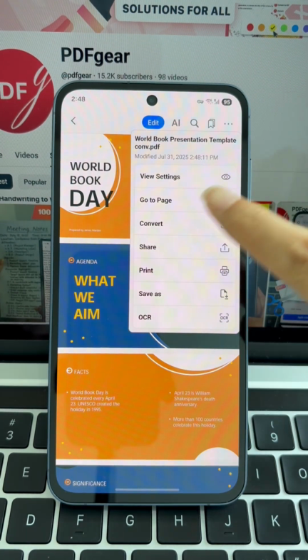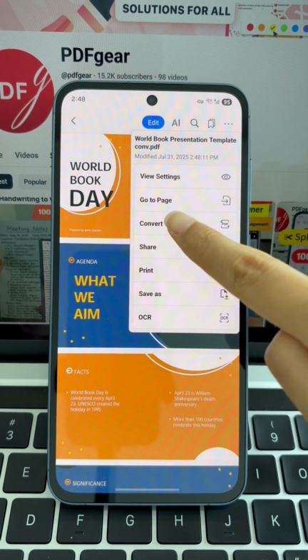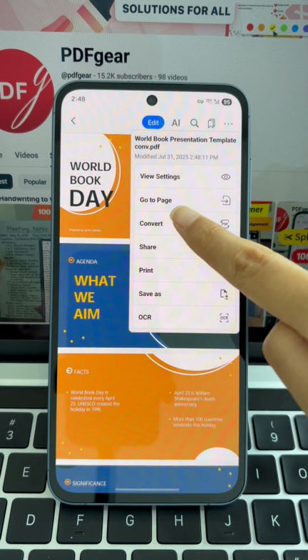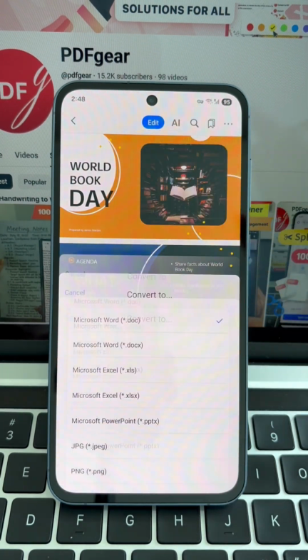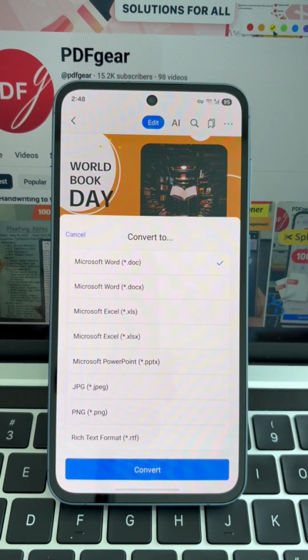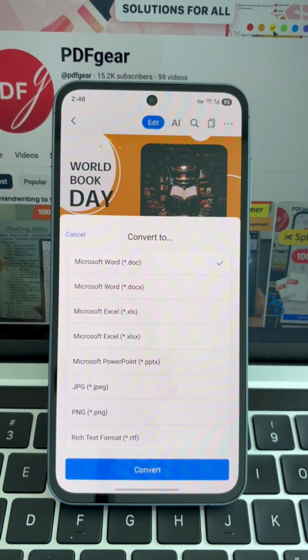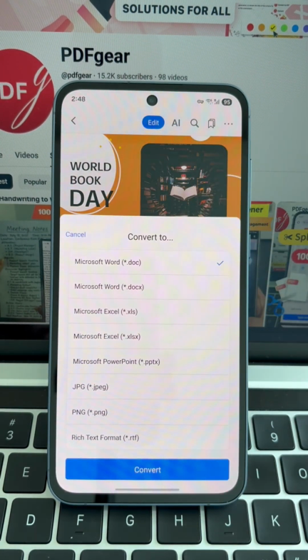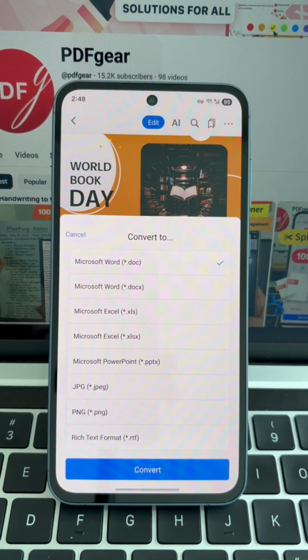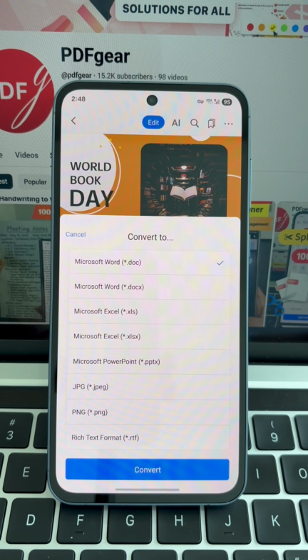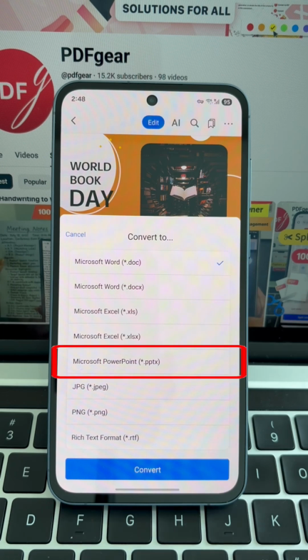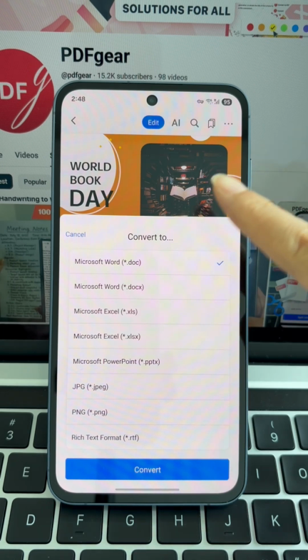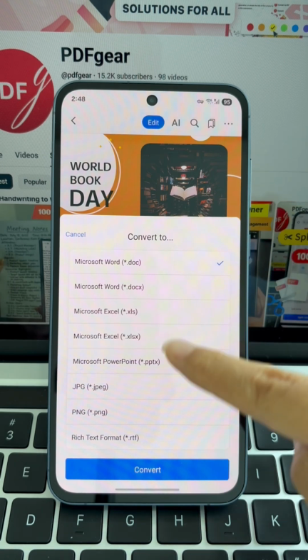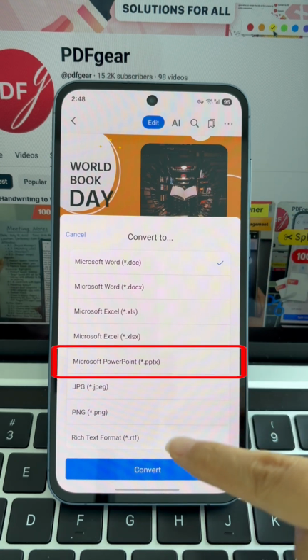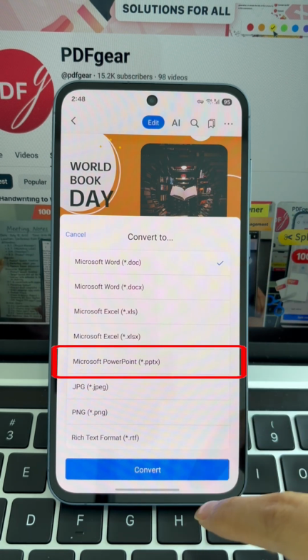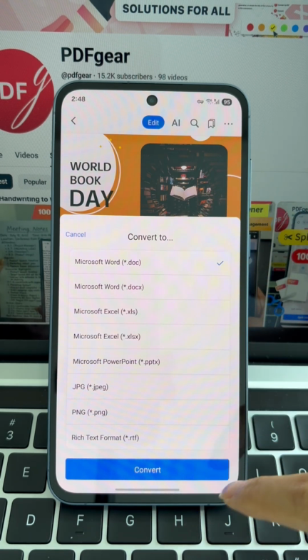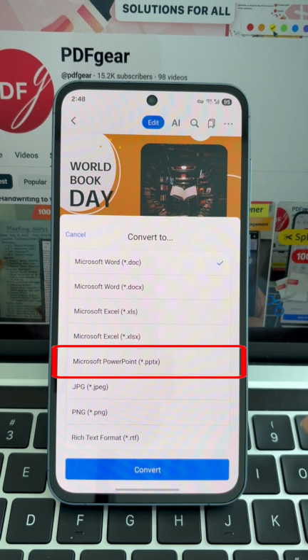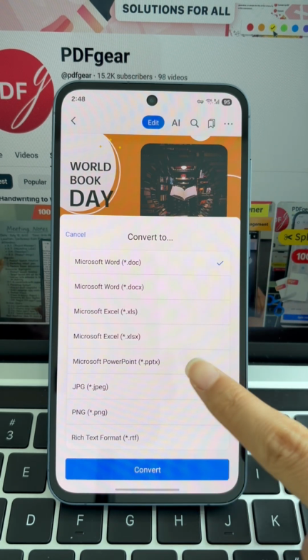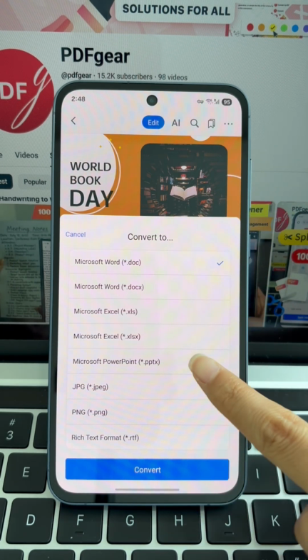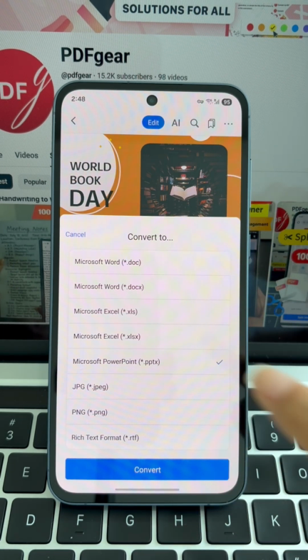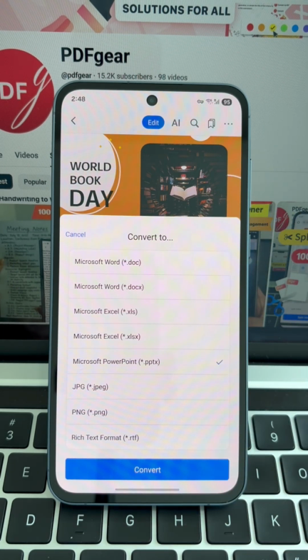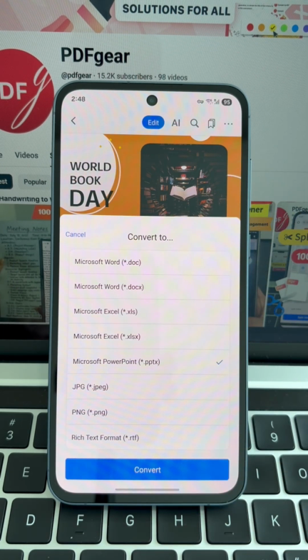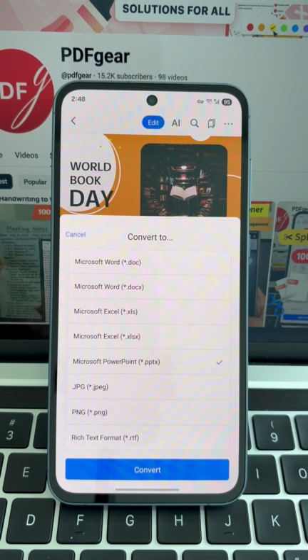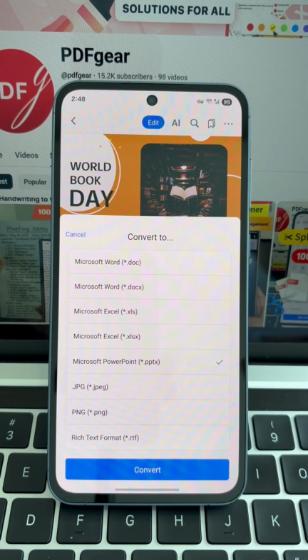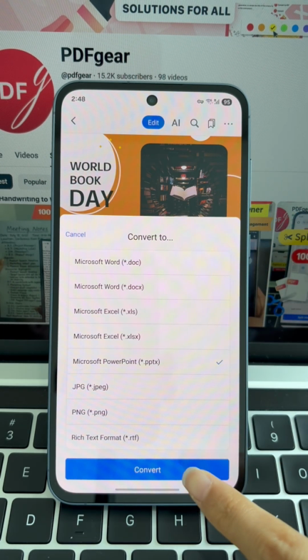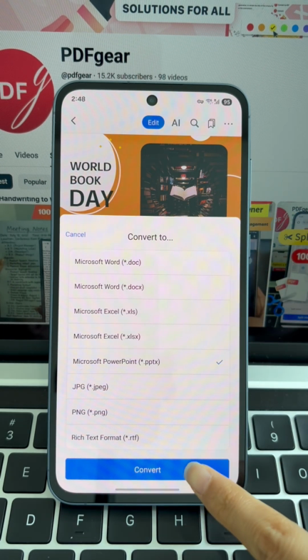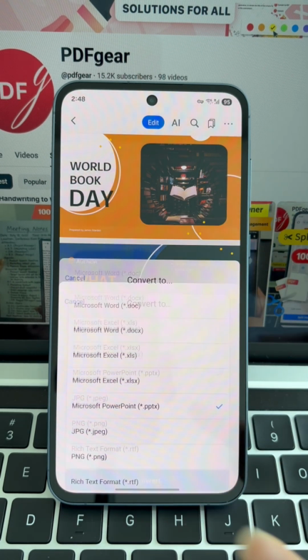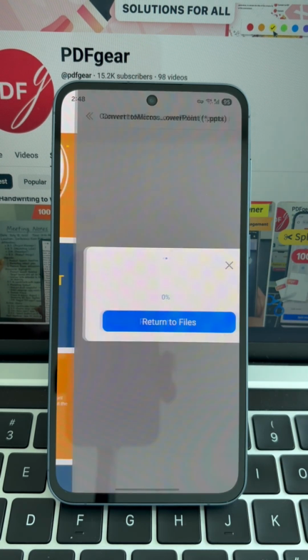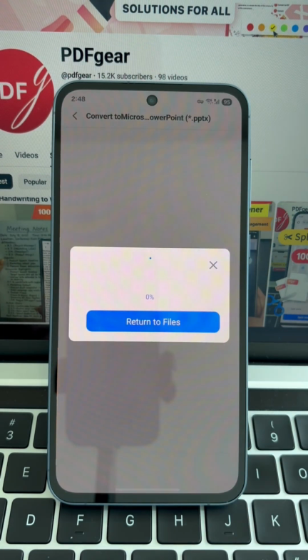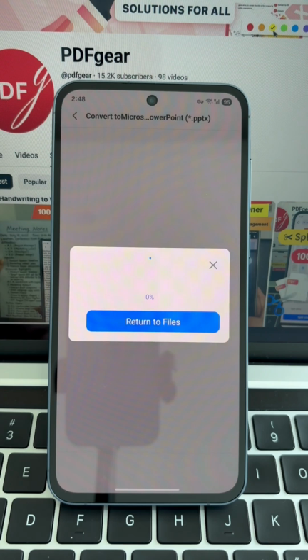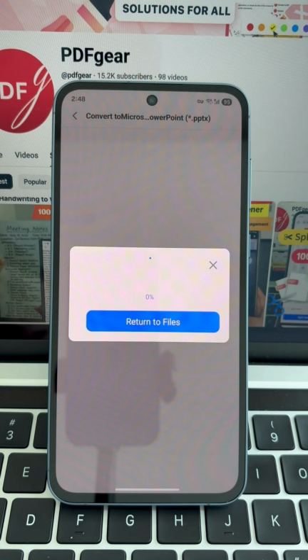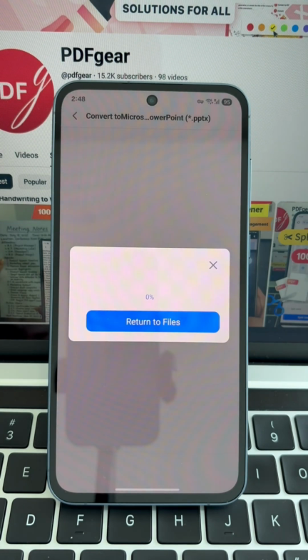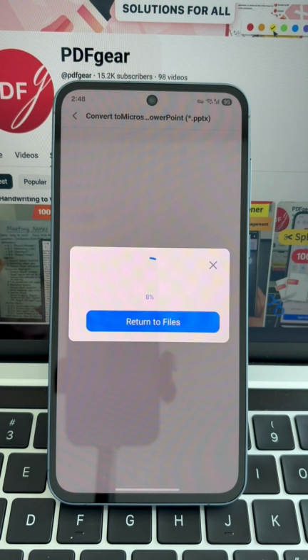When the pop-up window appears, simply choose the PowerPoint format, click Convert, and your file will be ready in no time.